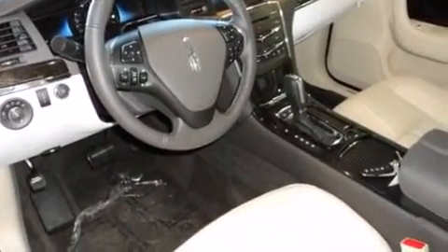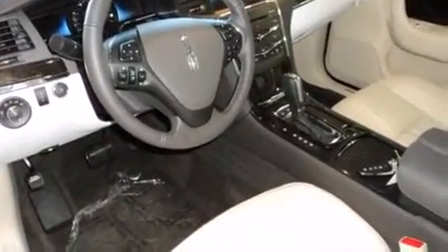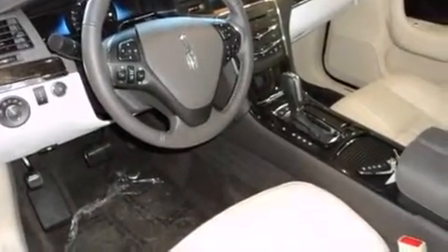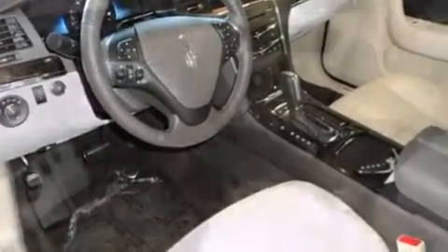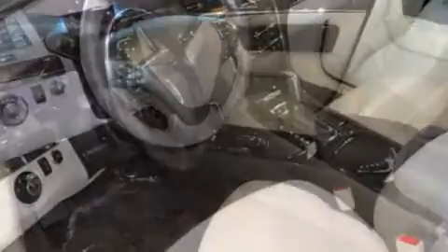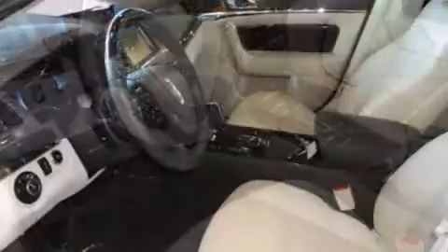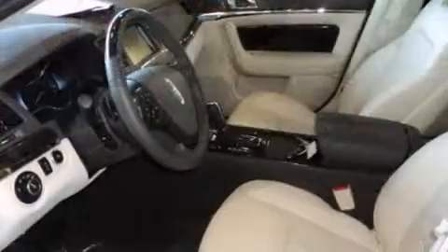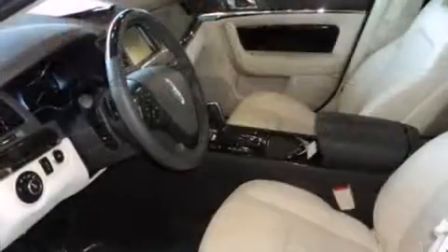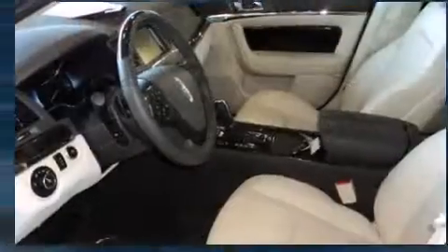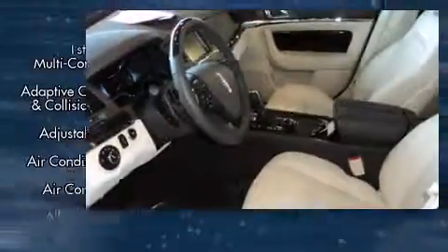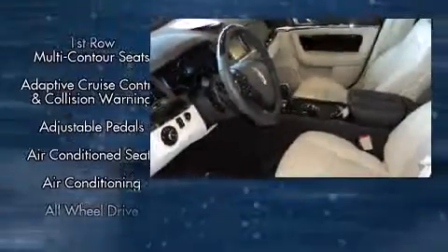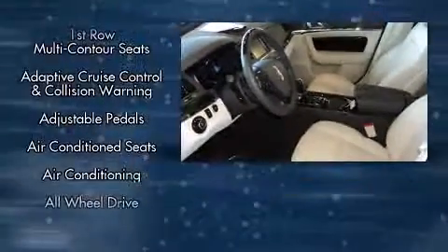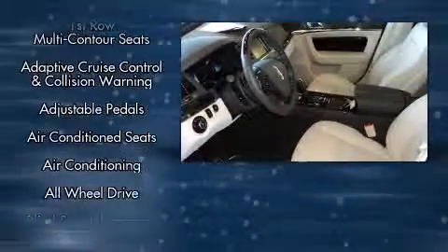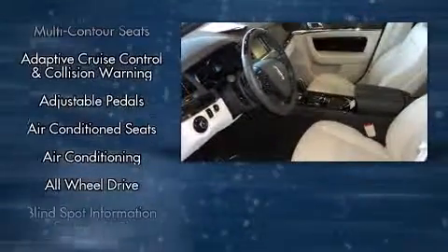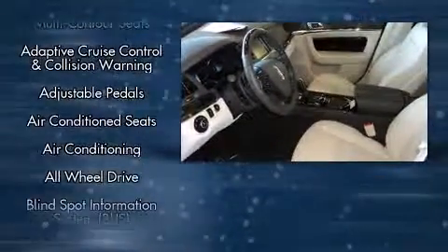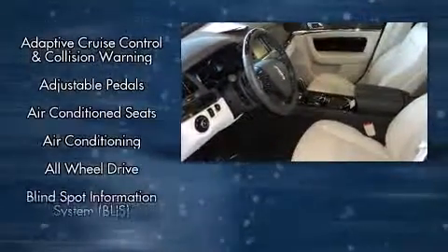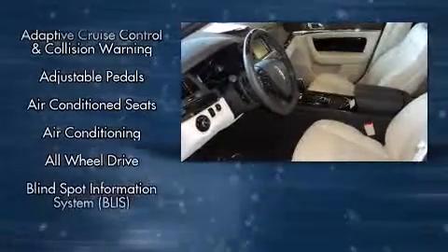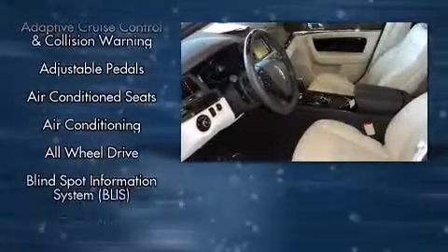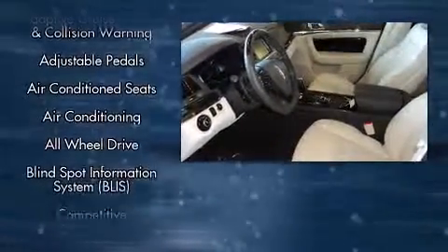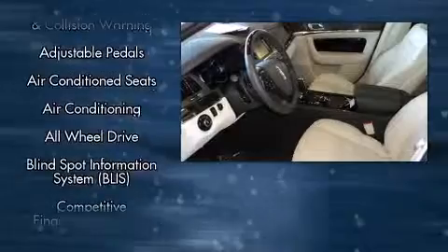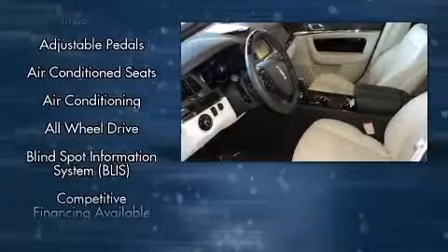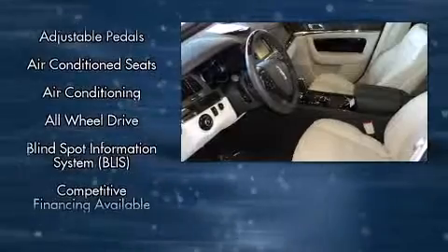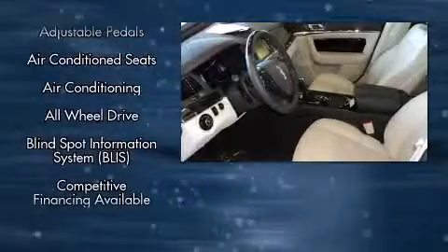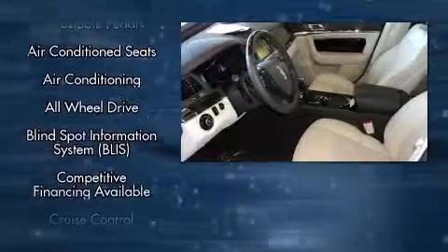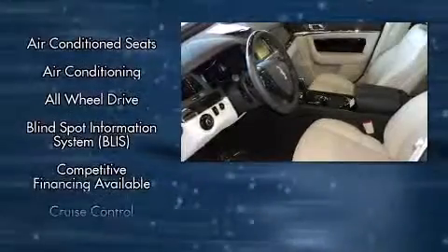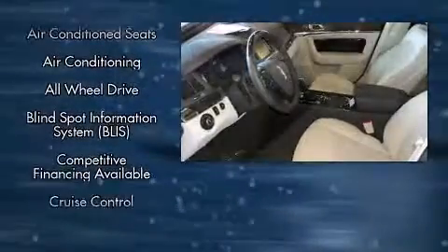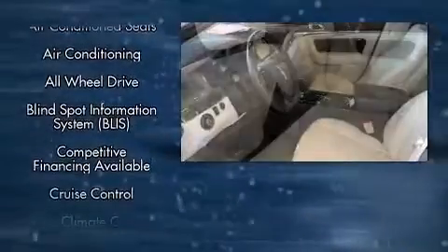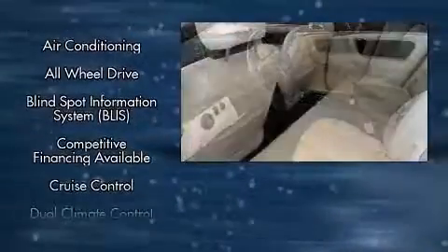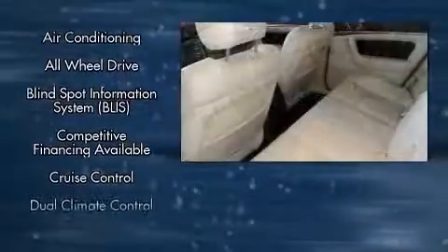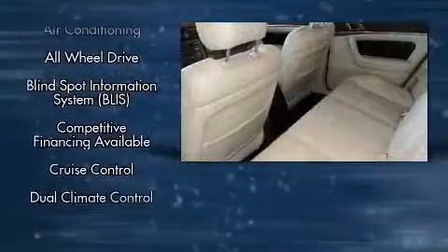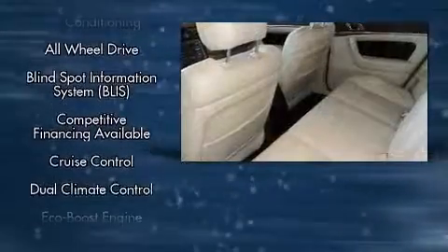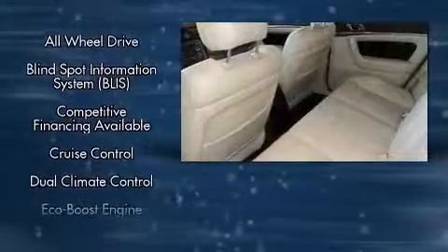Heated and ventilated seats, automatic temperature control, power door mirrors and heated door mirrors, and seat memory.